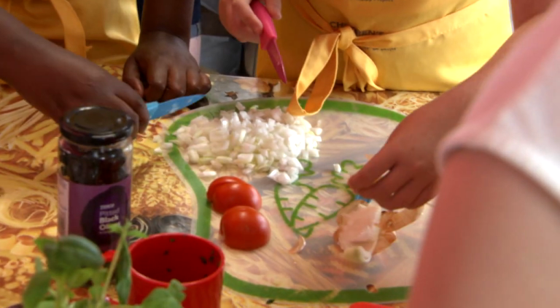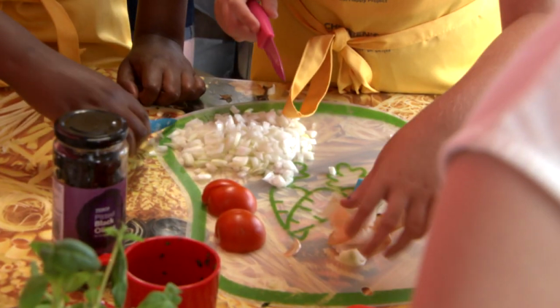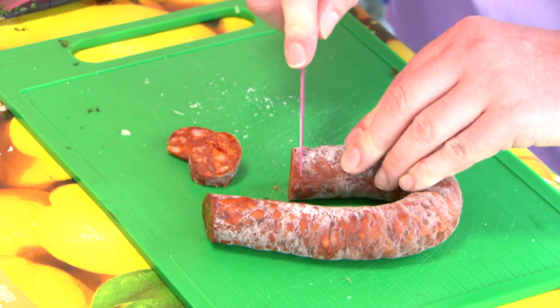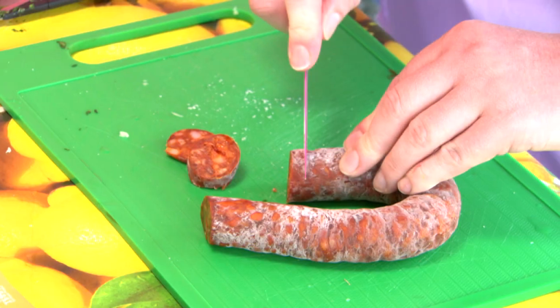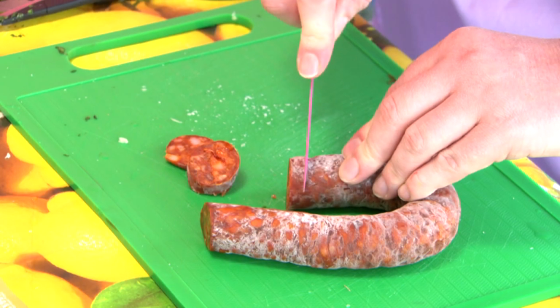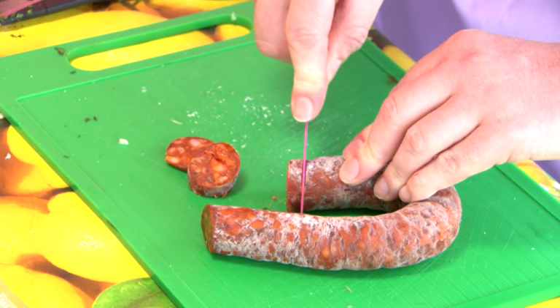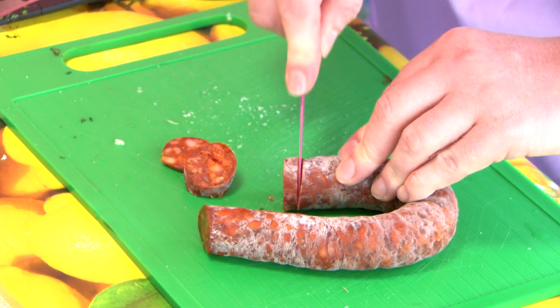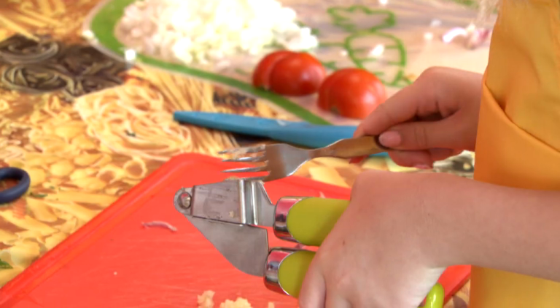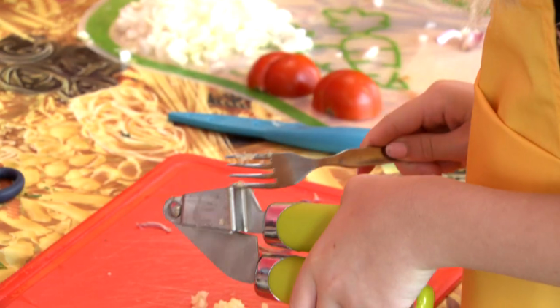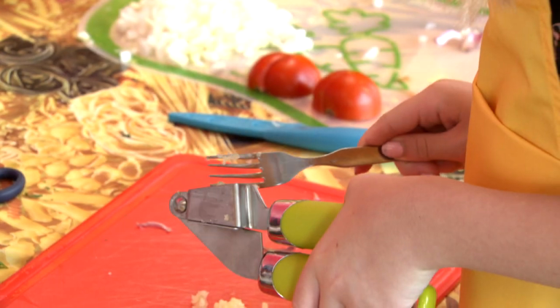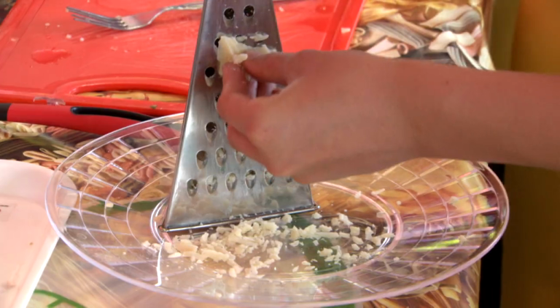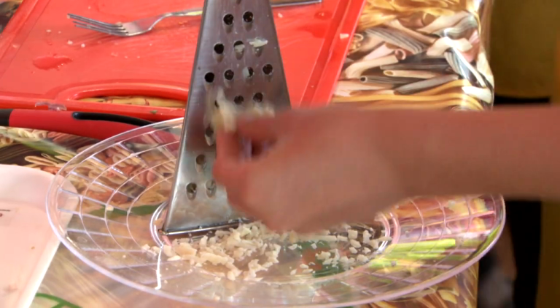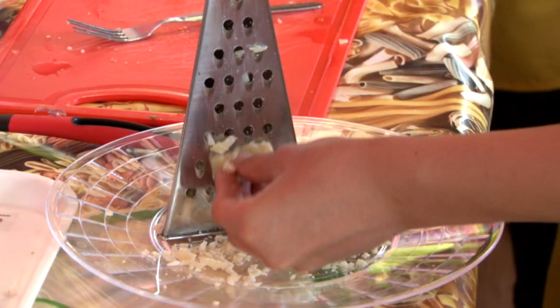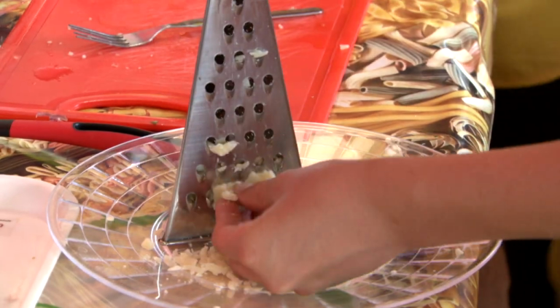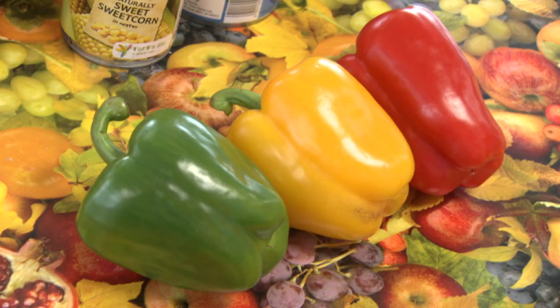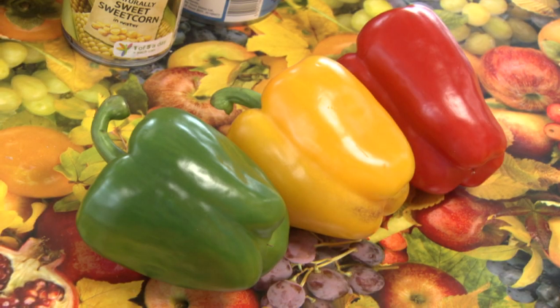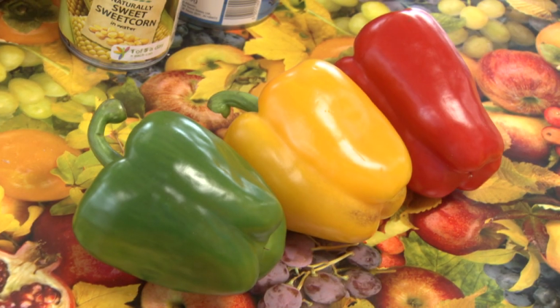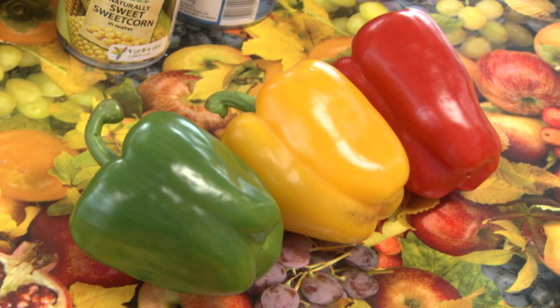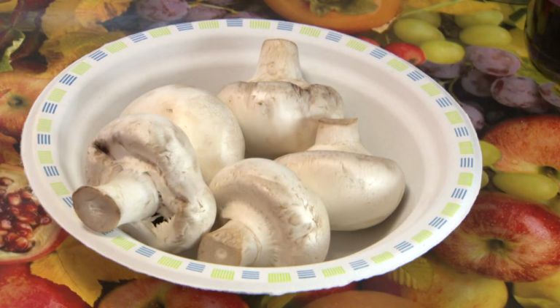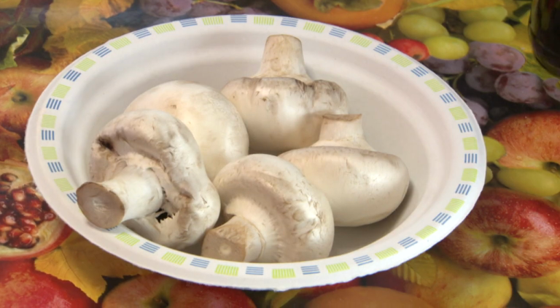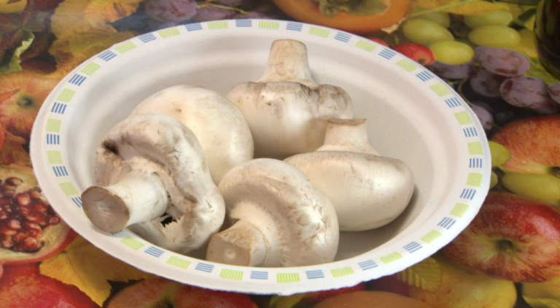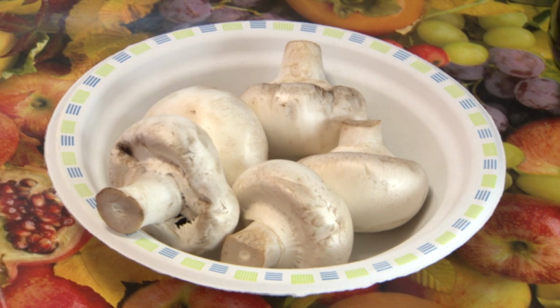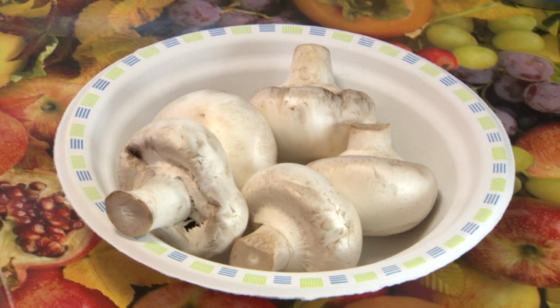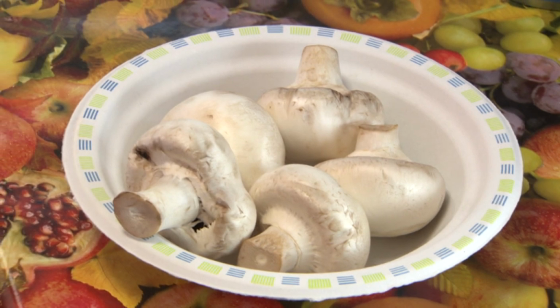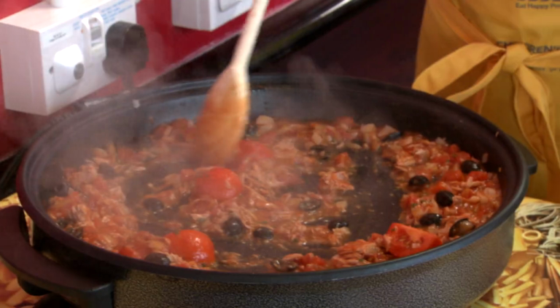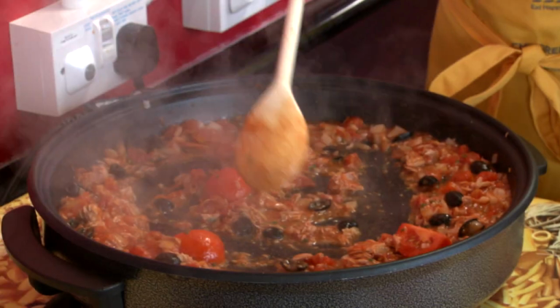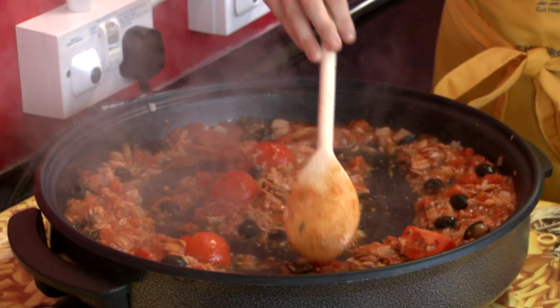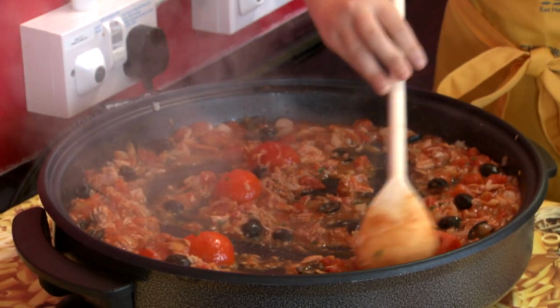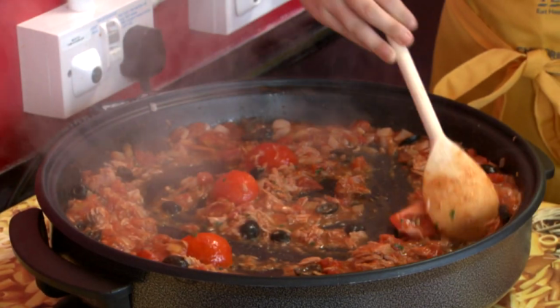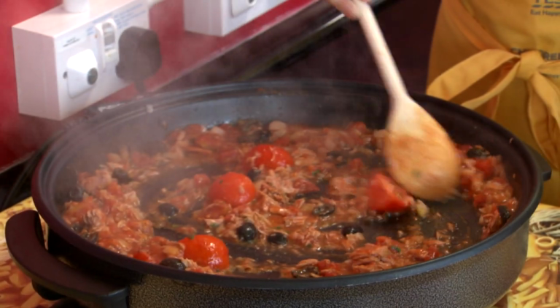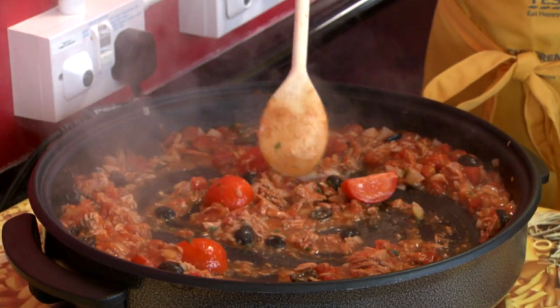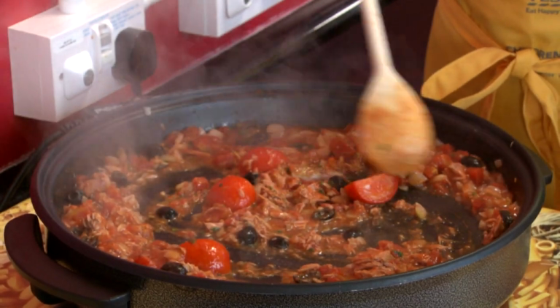For main dishes, you can ask the children to find as many brightly coloured vegetables to put into a pasta sauce.